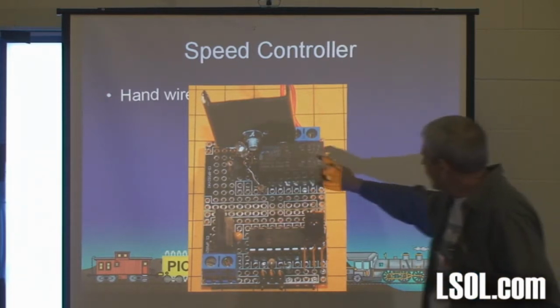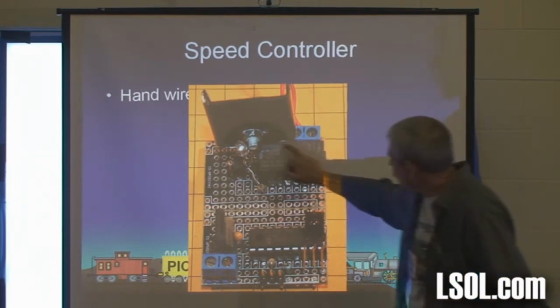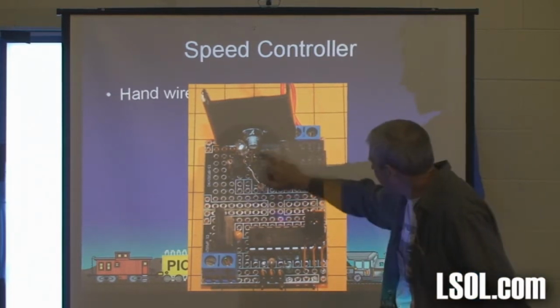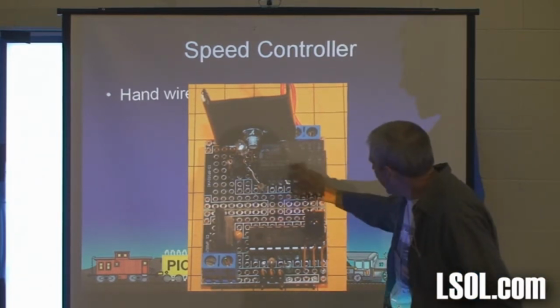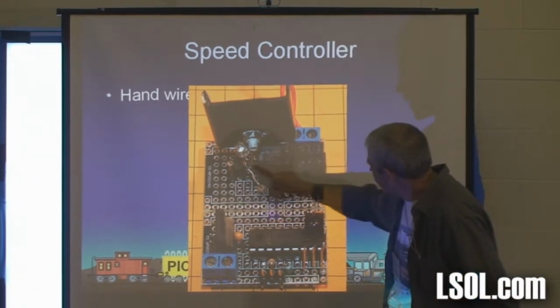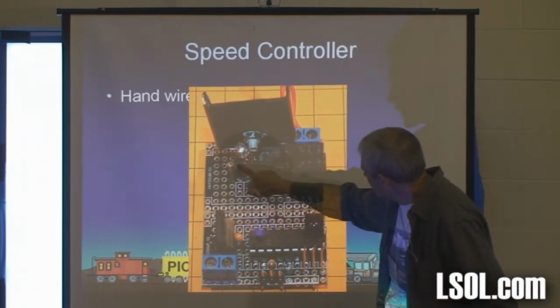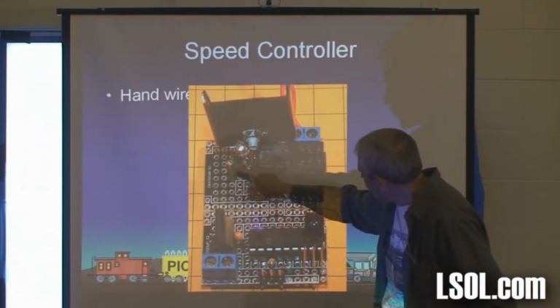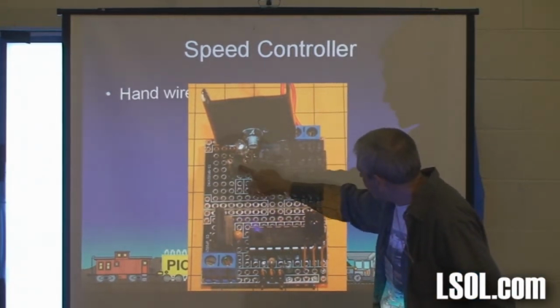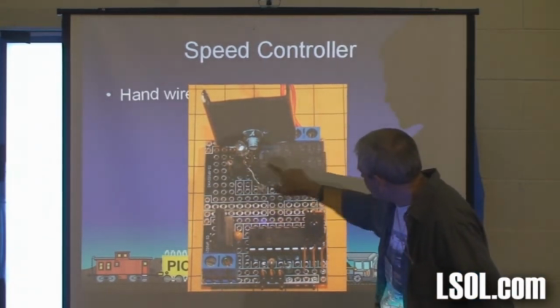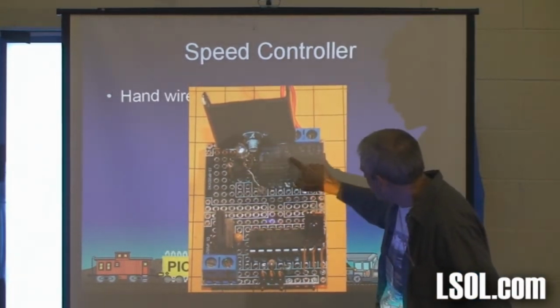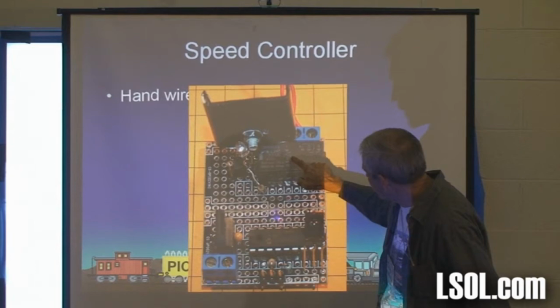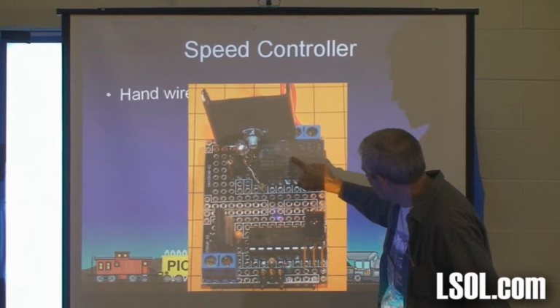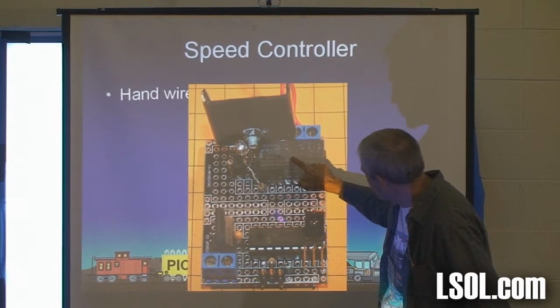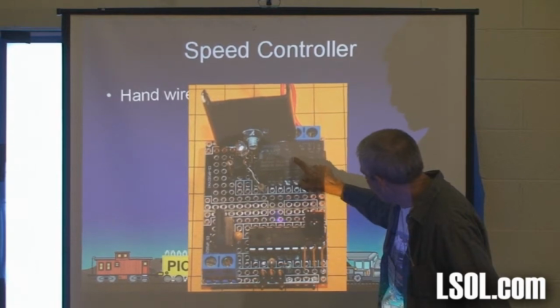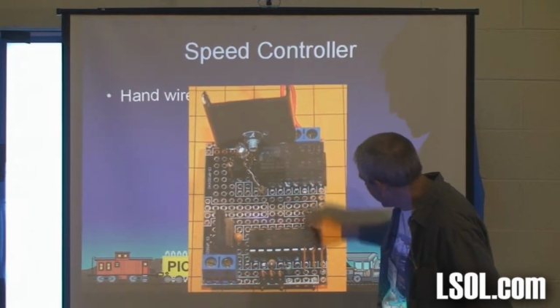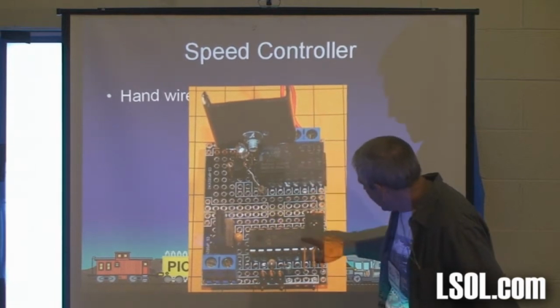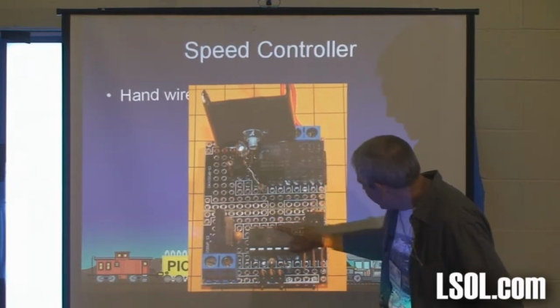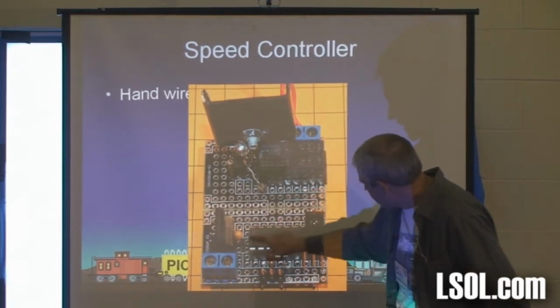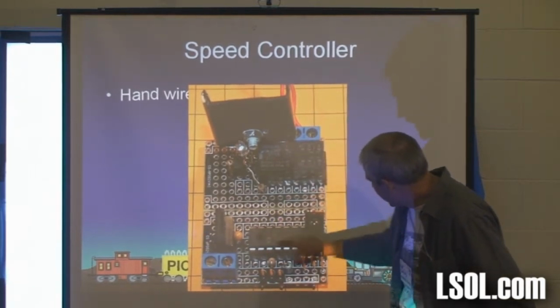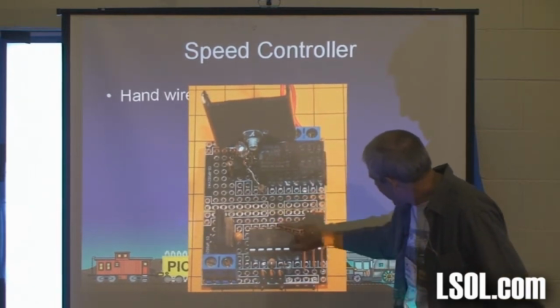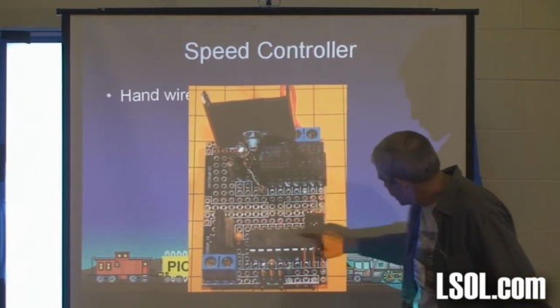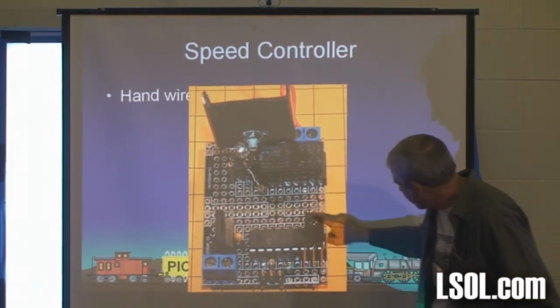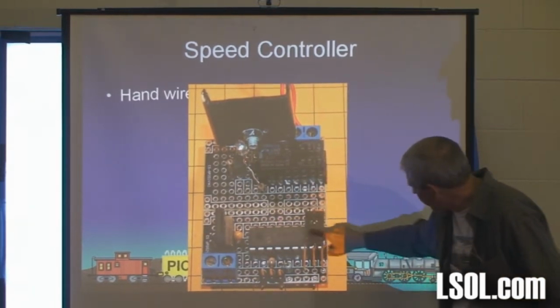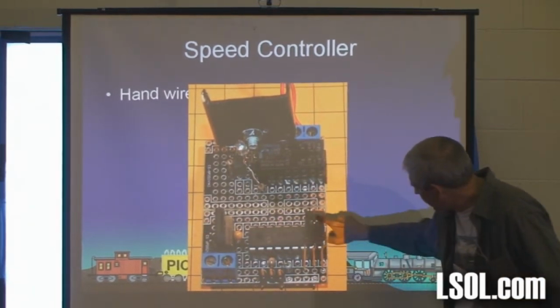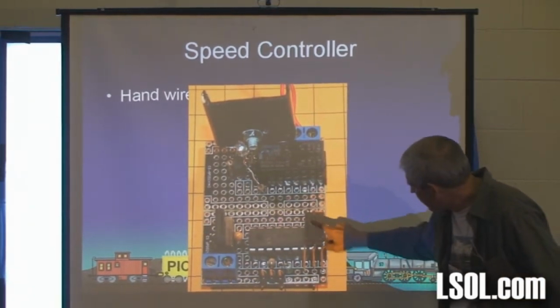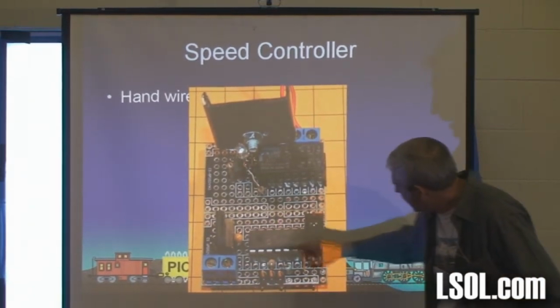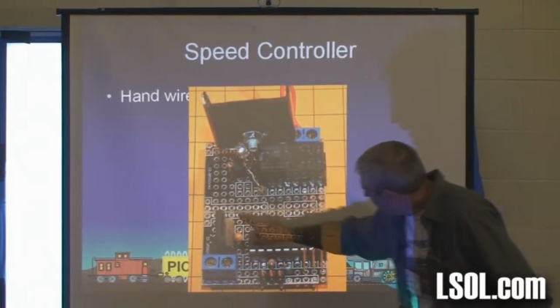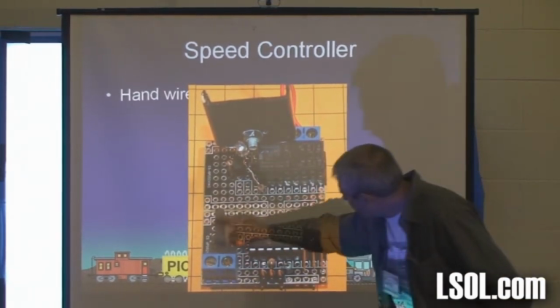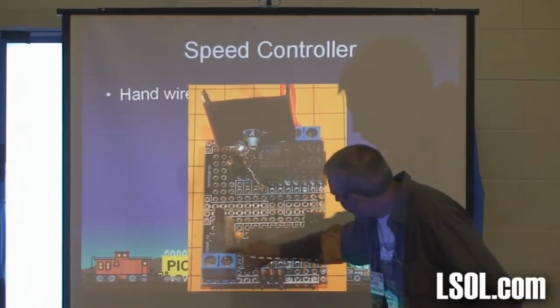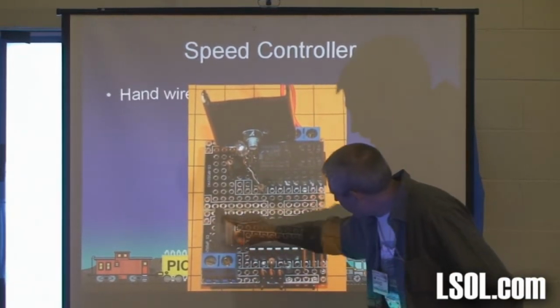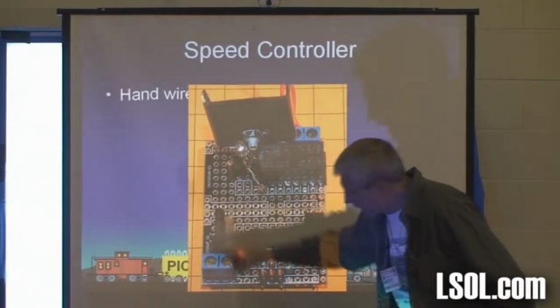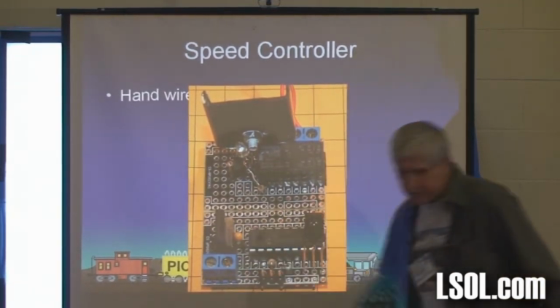There's the relay. There's the little transistor that powers the relay. That's the Pickaxe chip, the infrared, the voltage regulator.